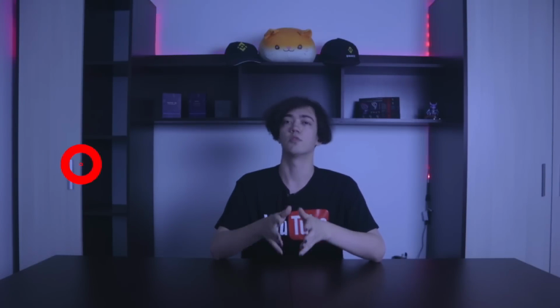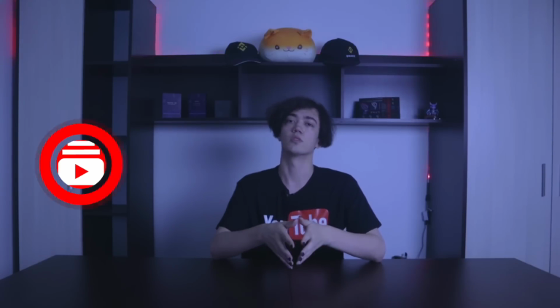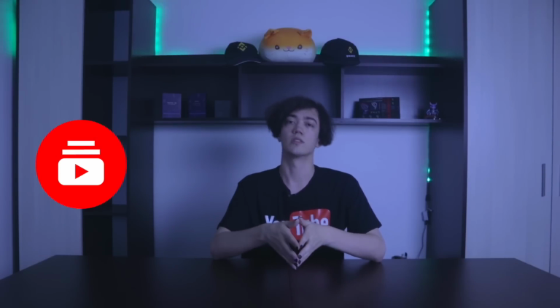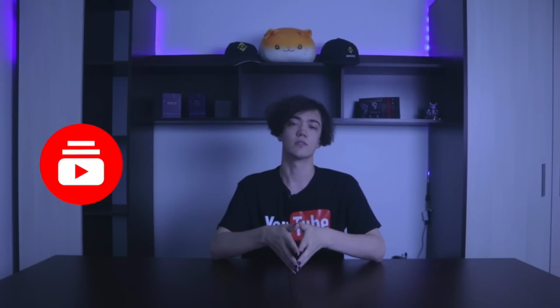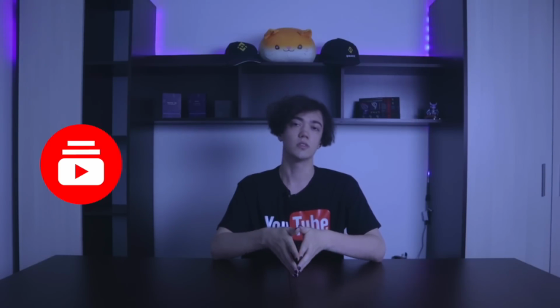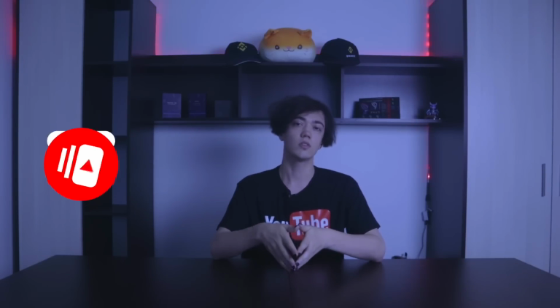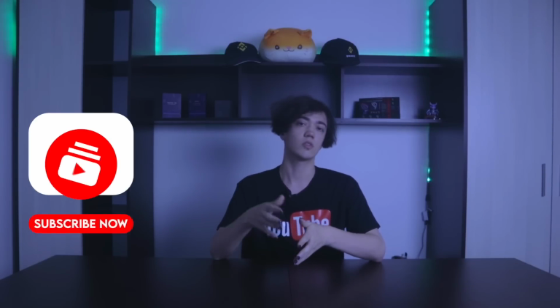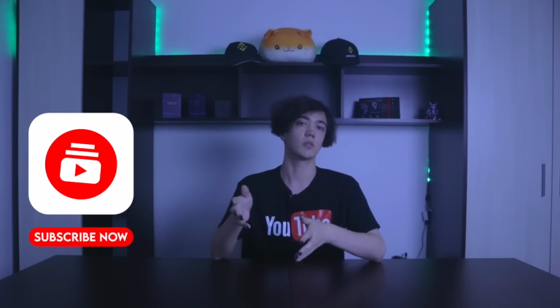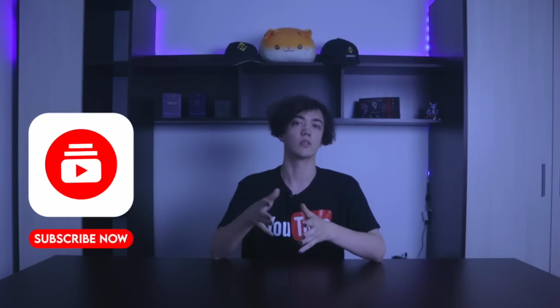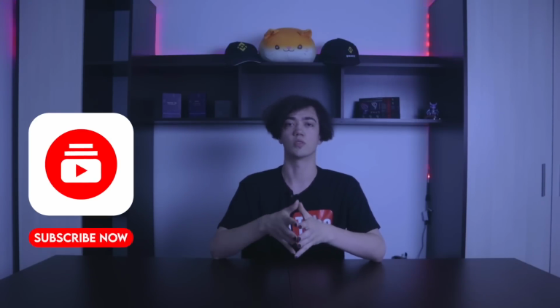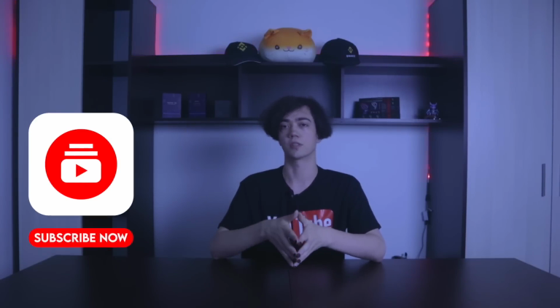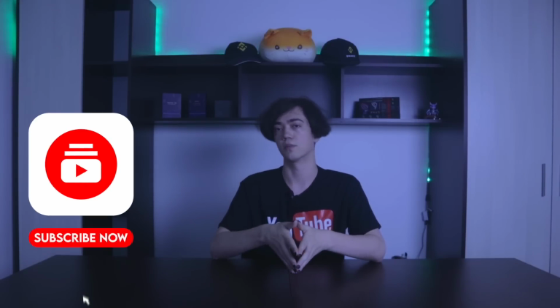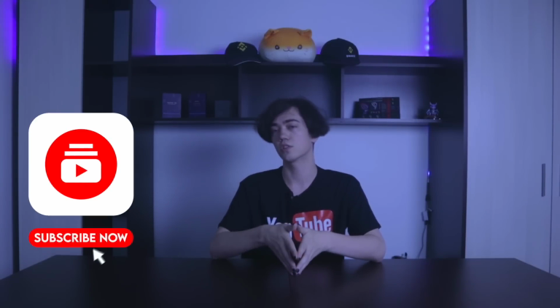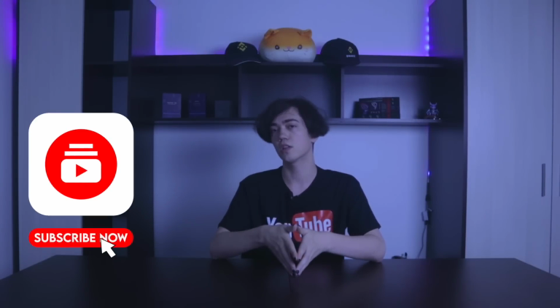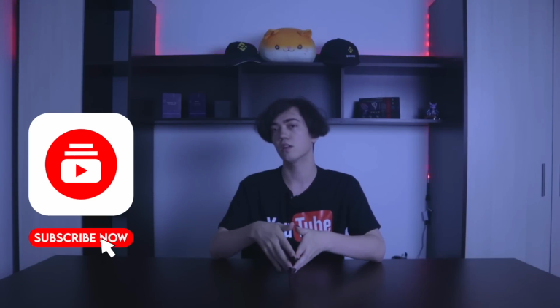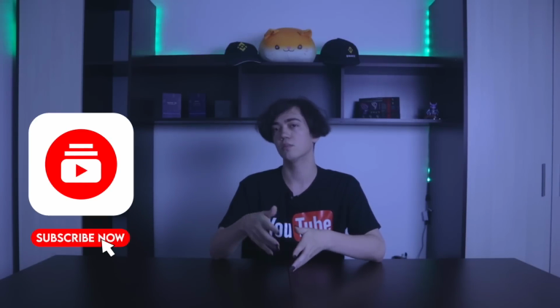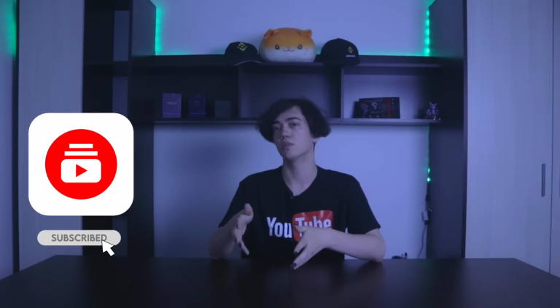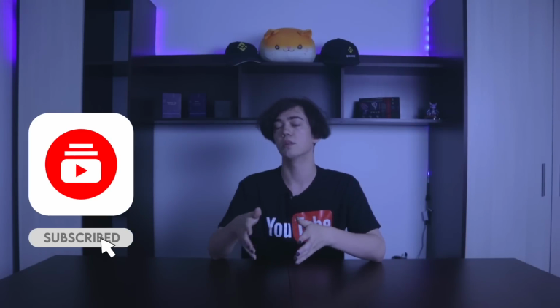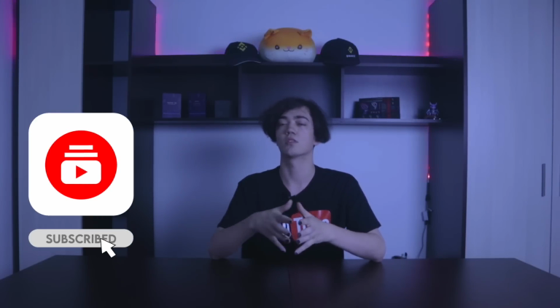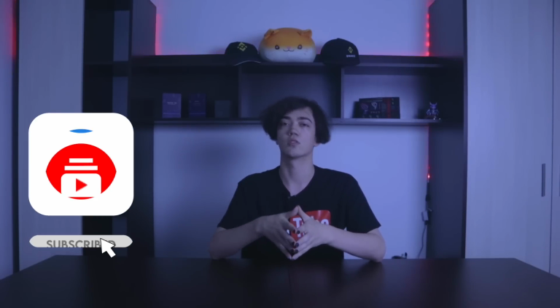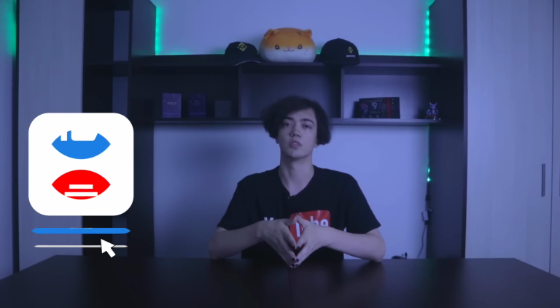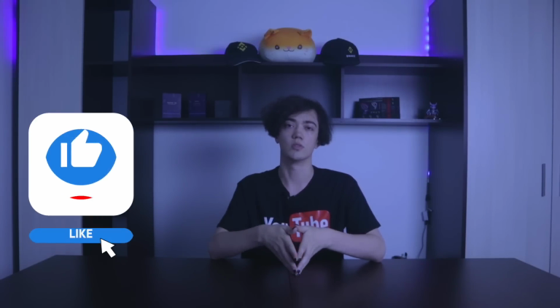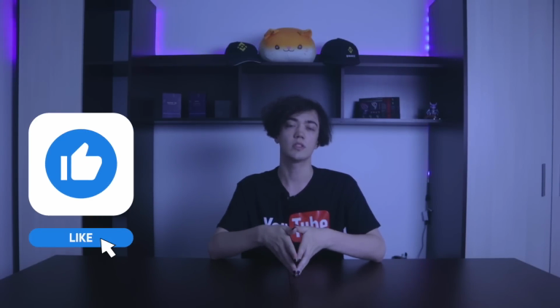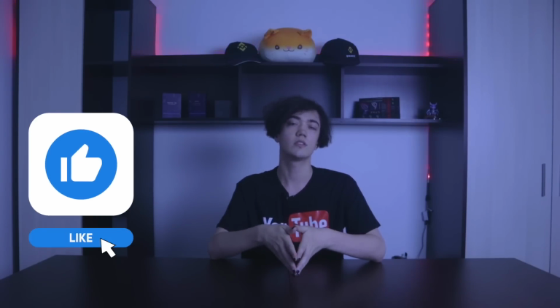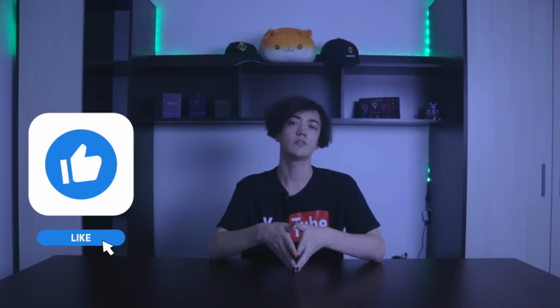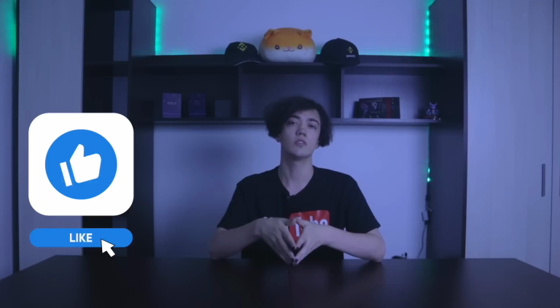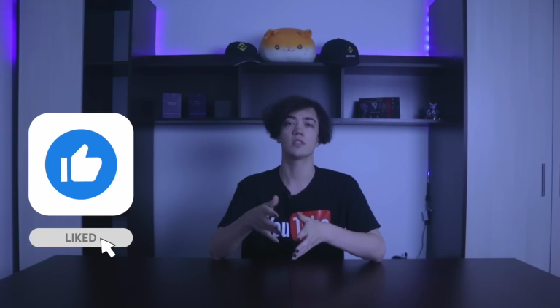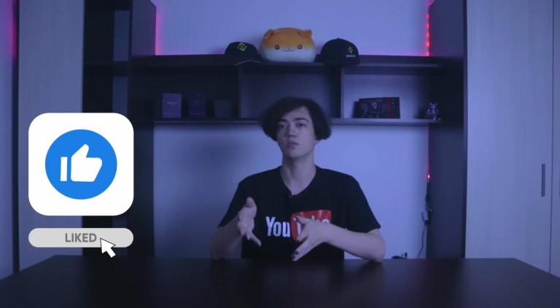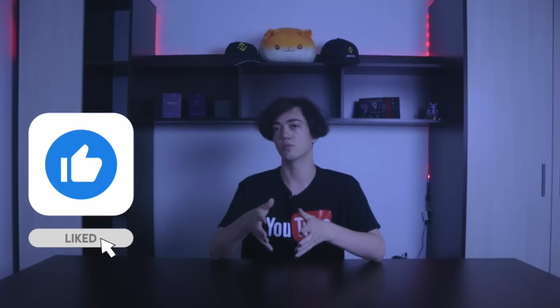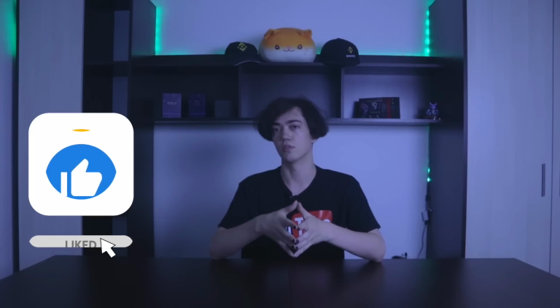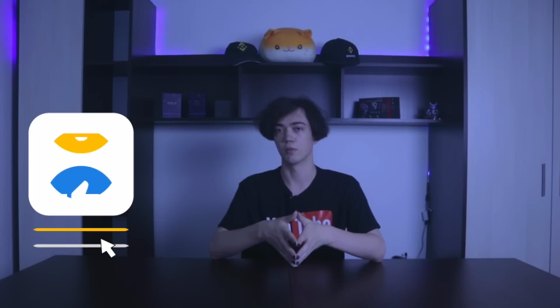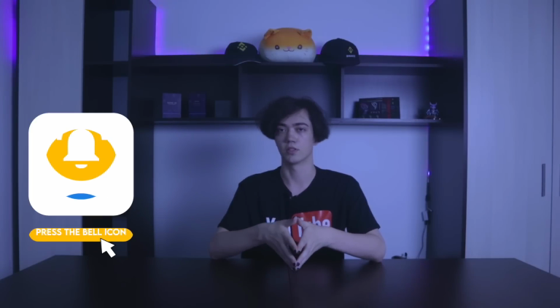And before you start this video, do not forget to subscribe to the channel and put a bell so as not to miss new interesting videos and useful information.